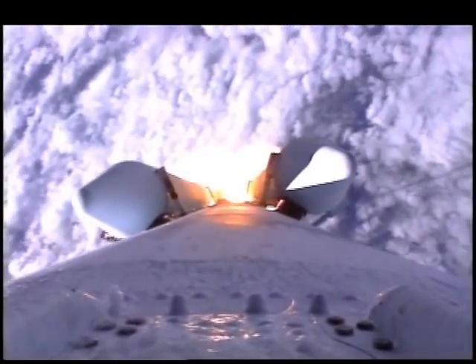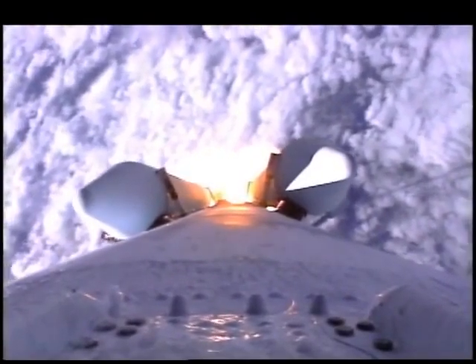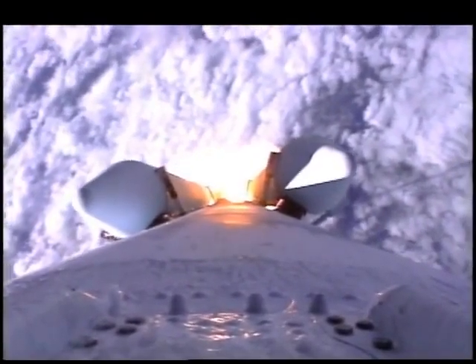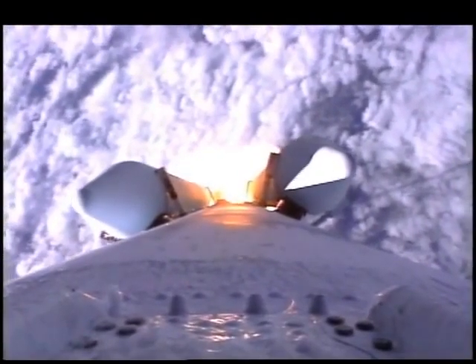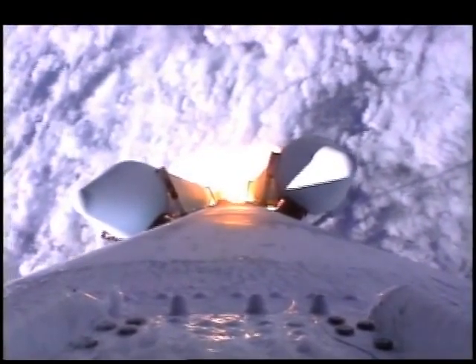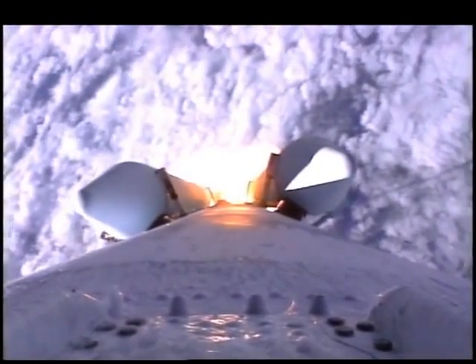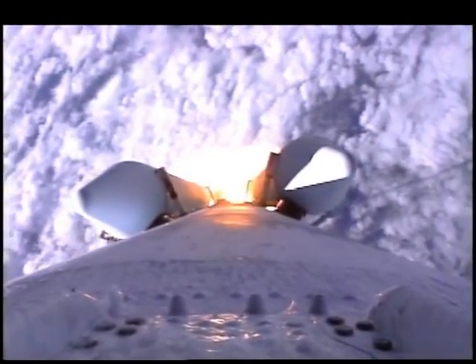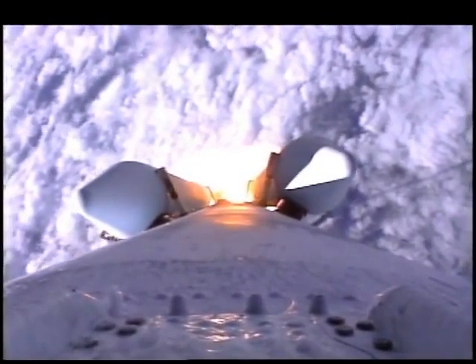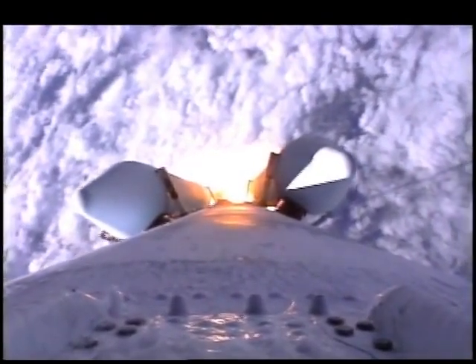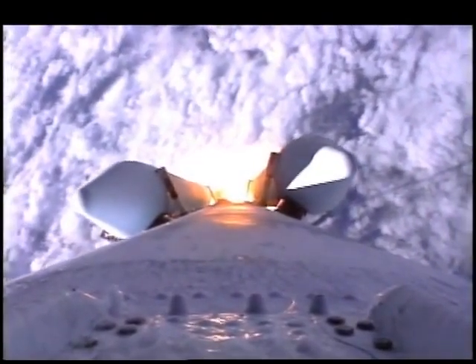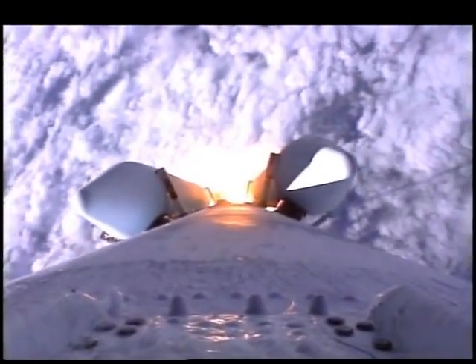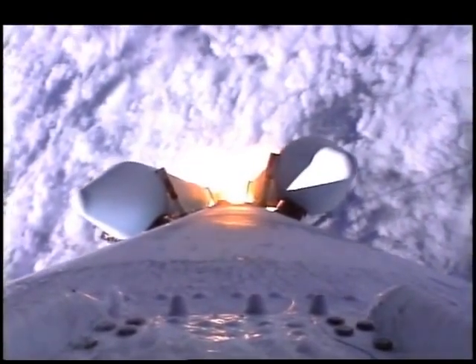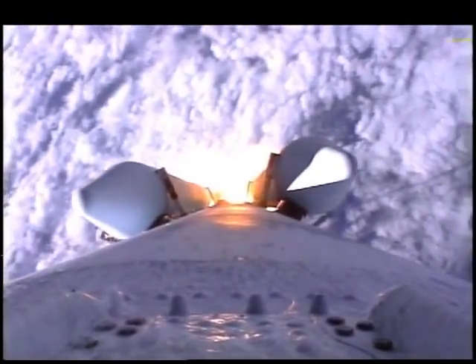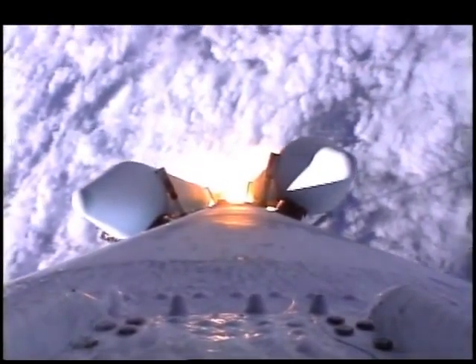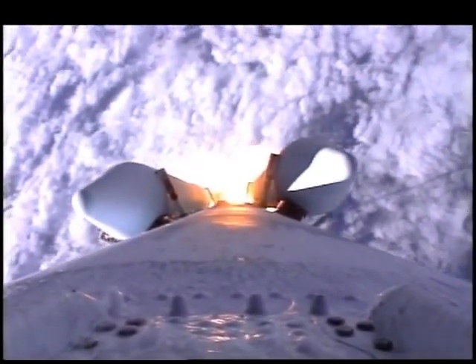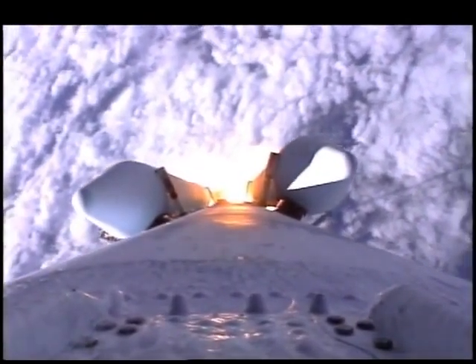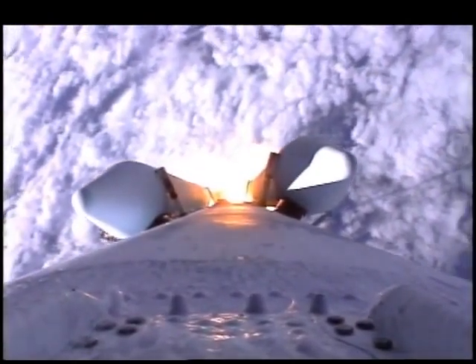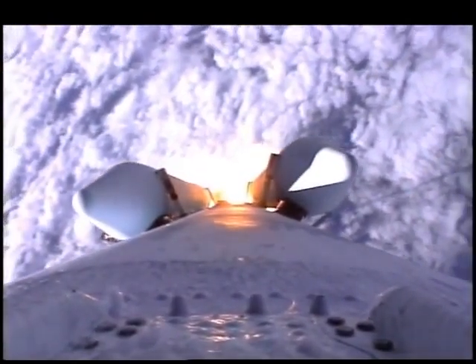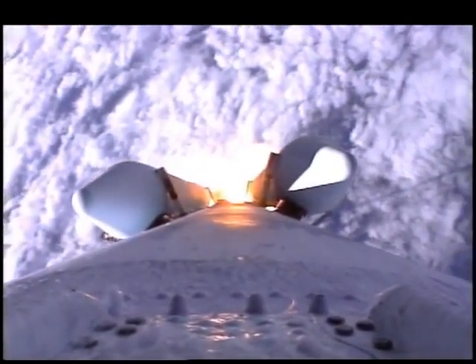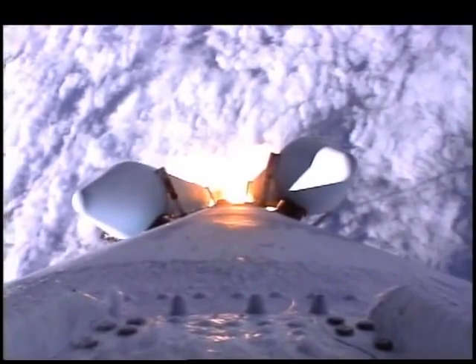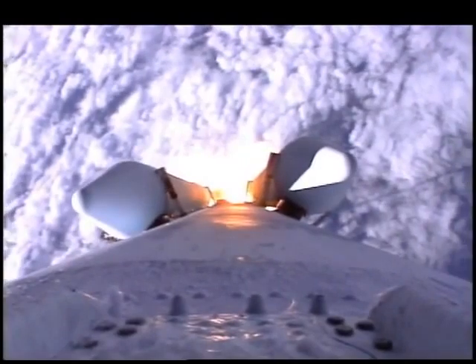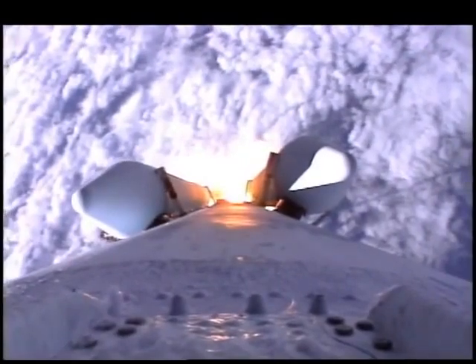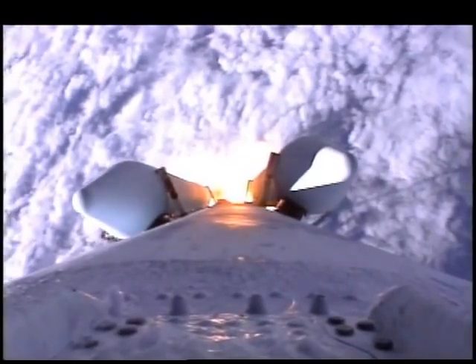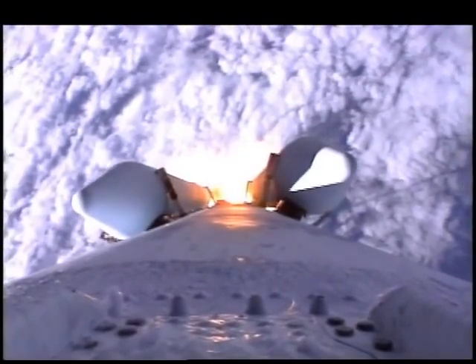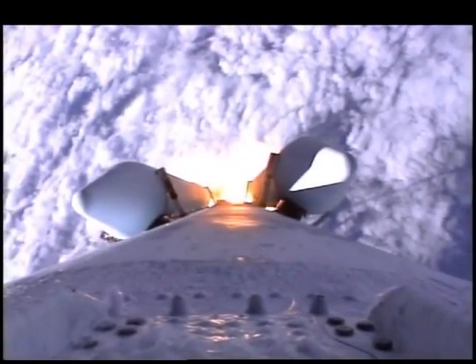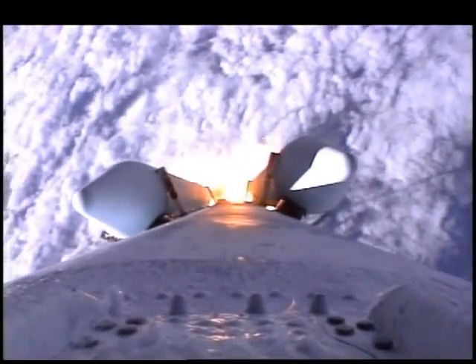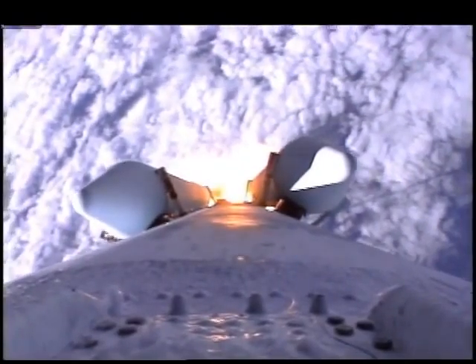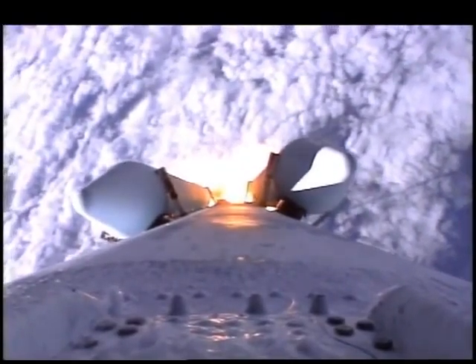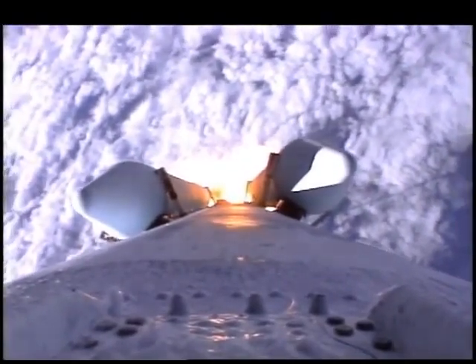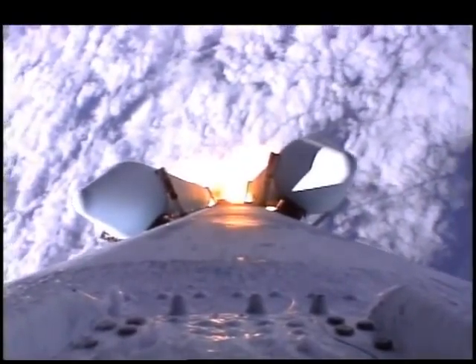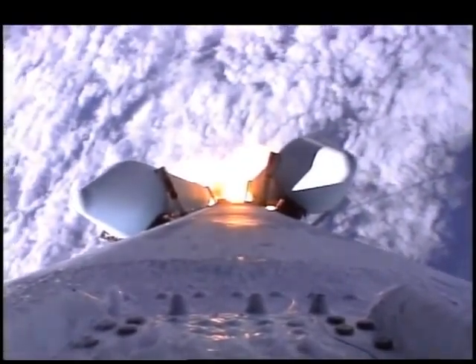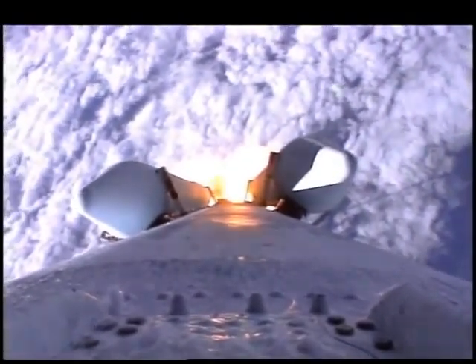We expect to see these boosters burn out and jettison at about 64 seconds after launch, coming up in about 10 seconds. We have pressure on all four solids beginning to tail off now.